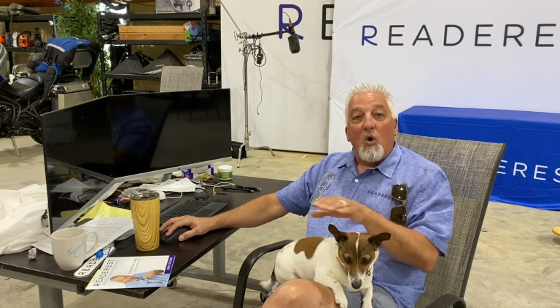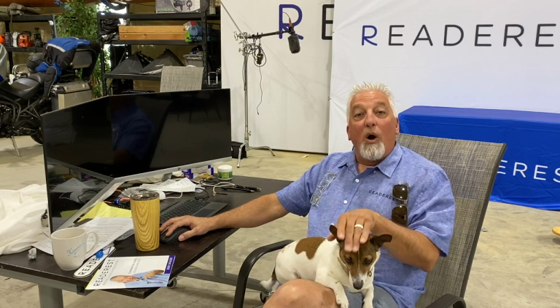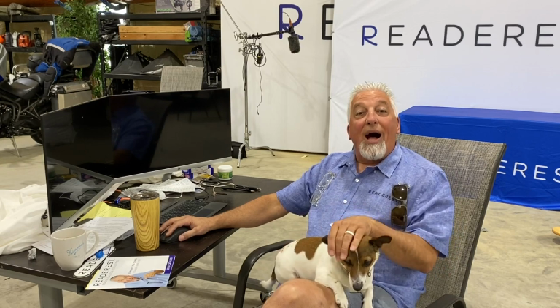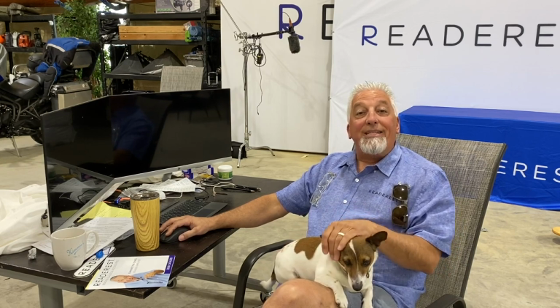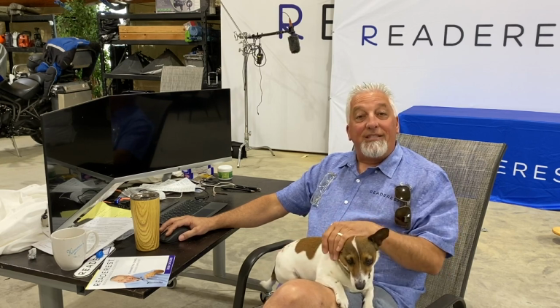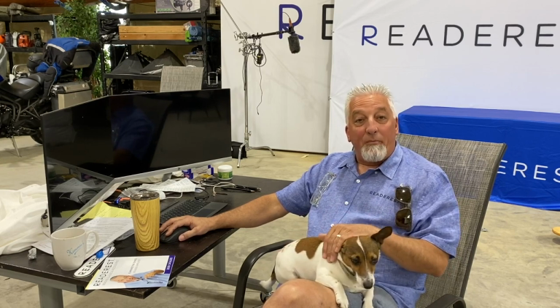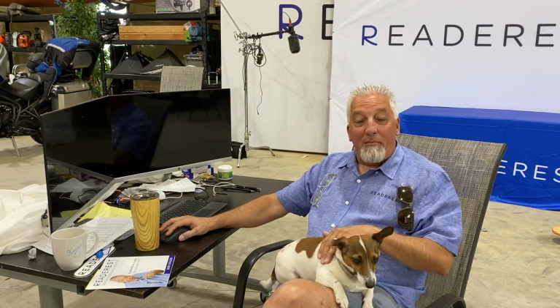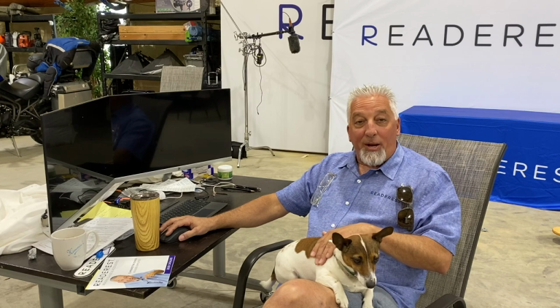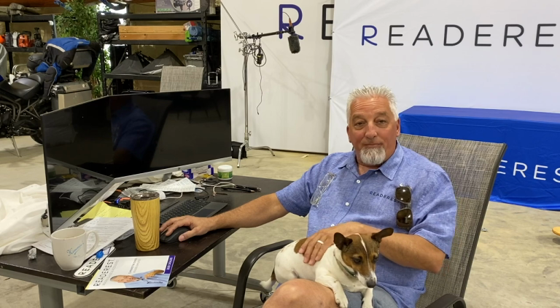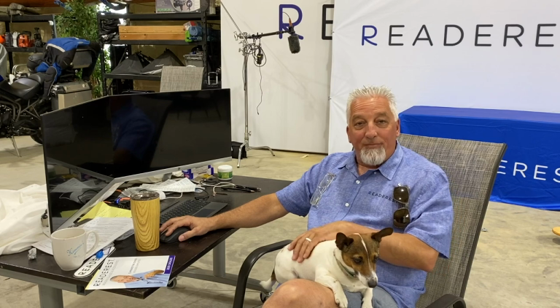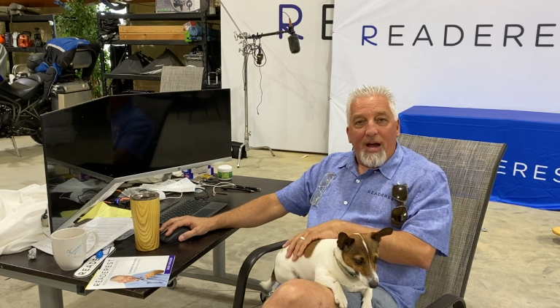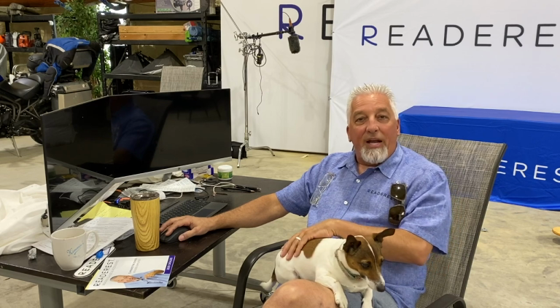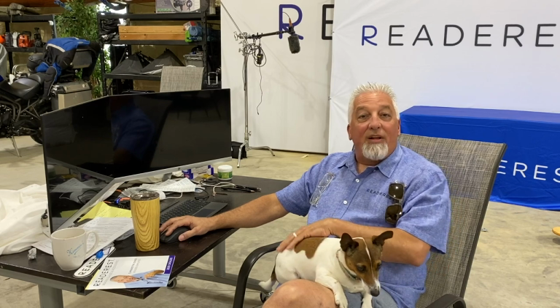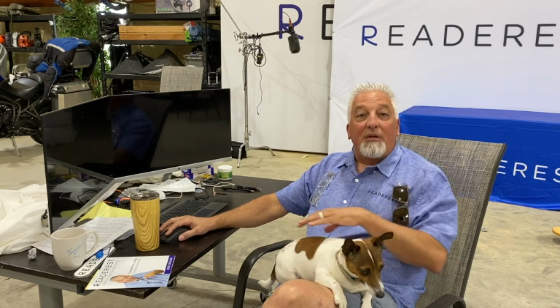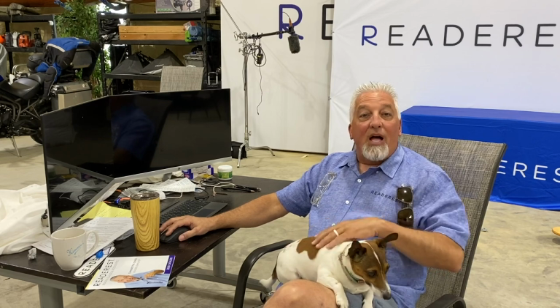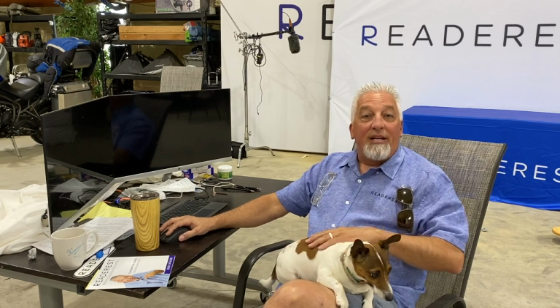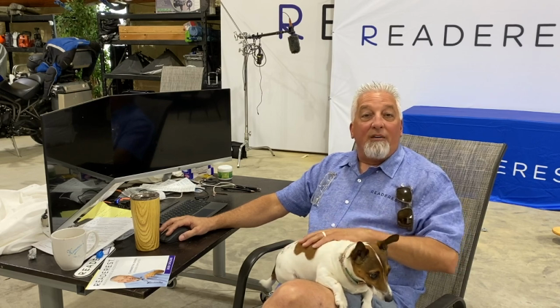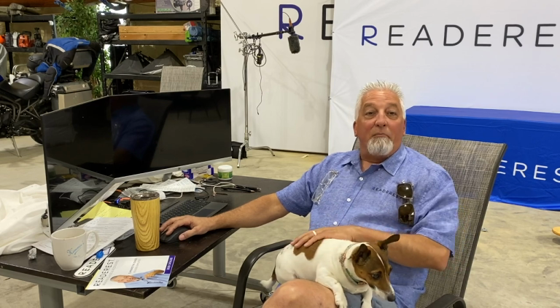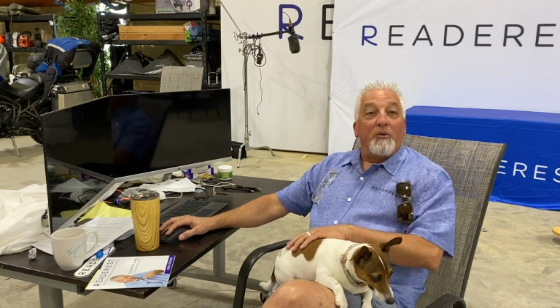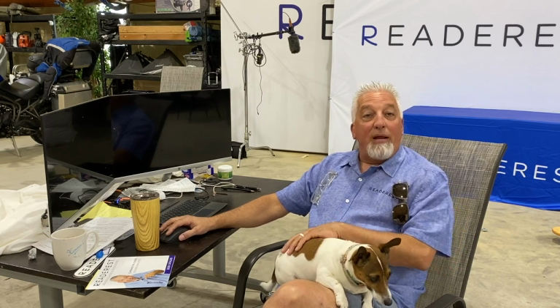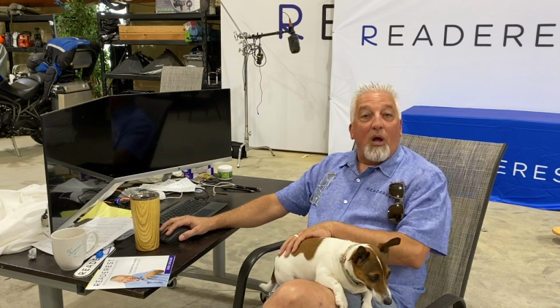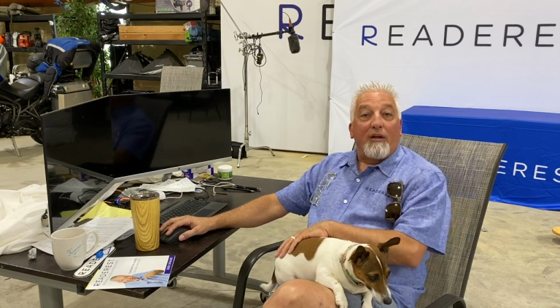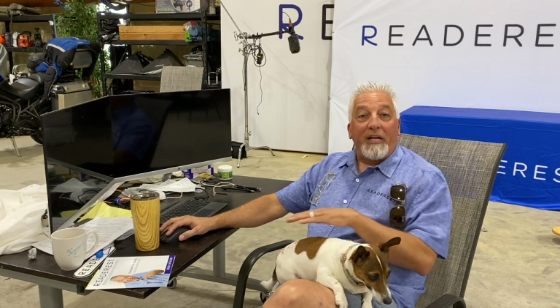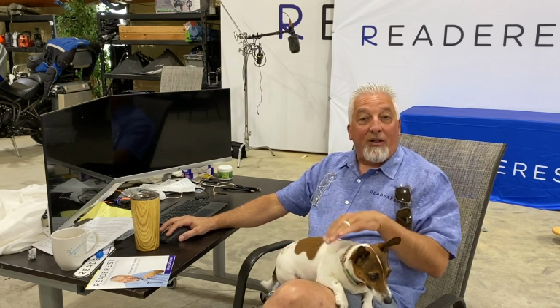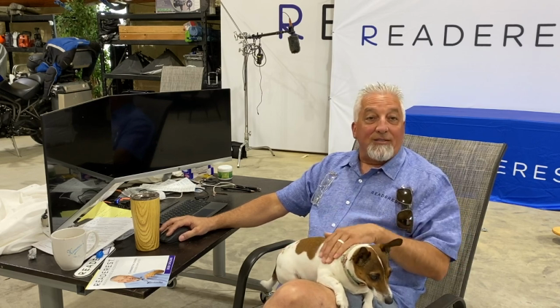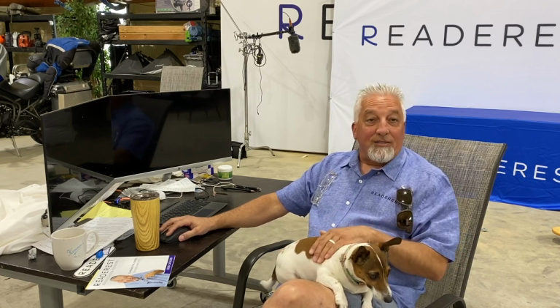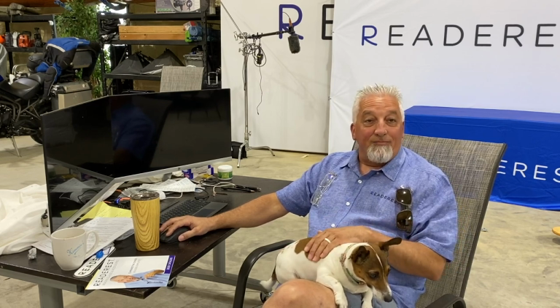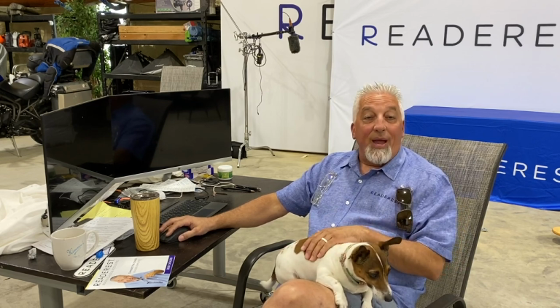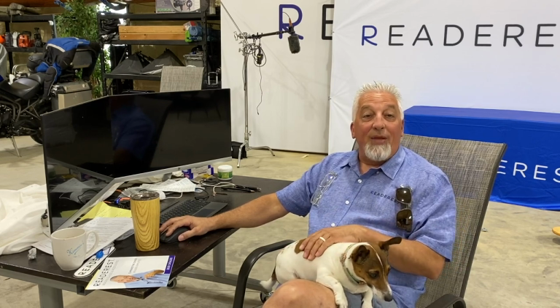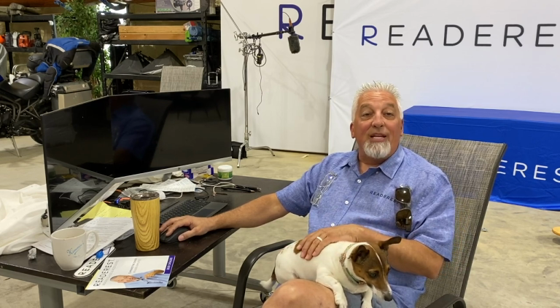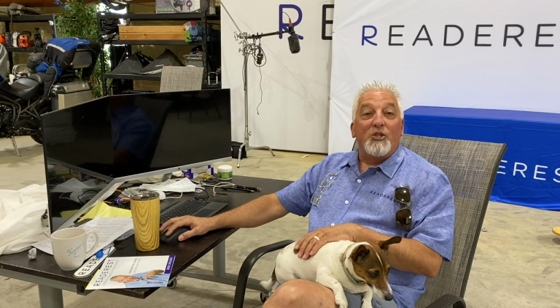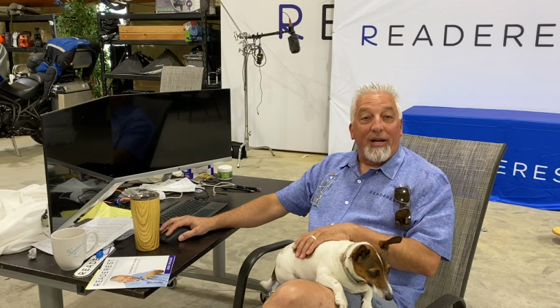Well, I did something about it. I developed a line of blue light blocking reading glasses and they did the trick.